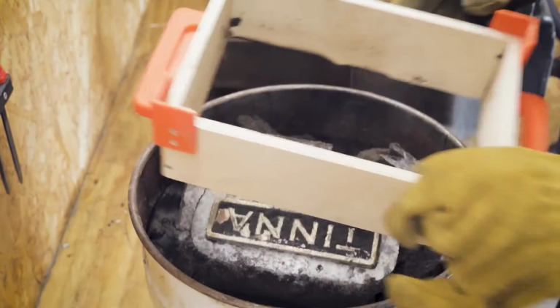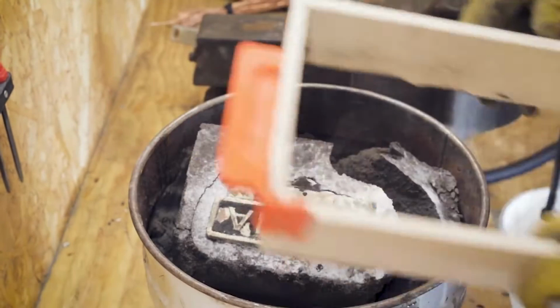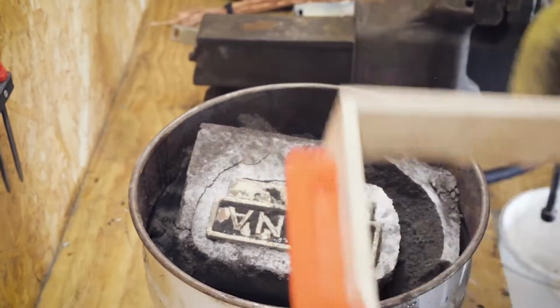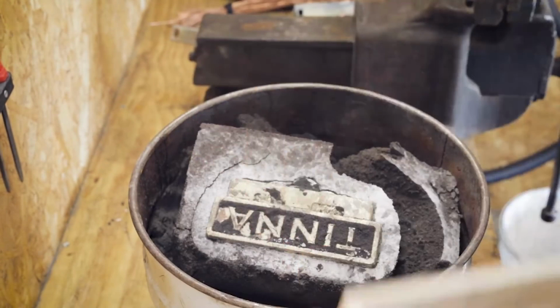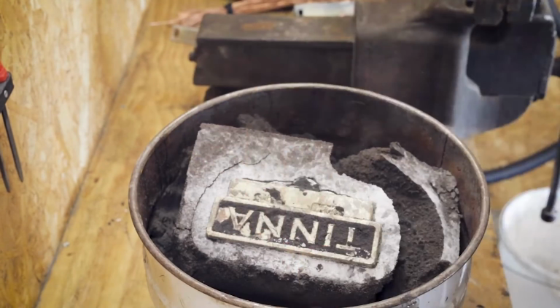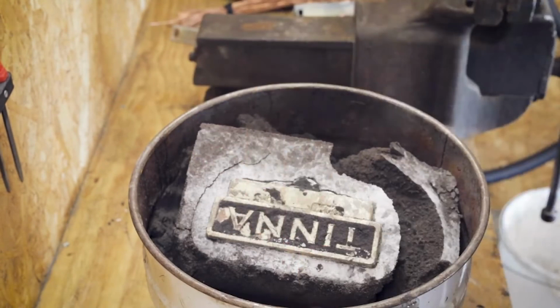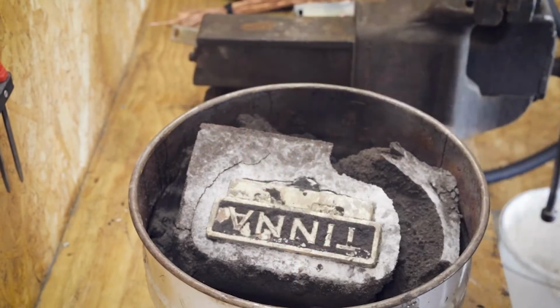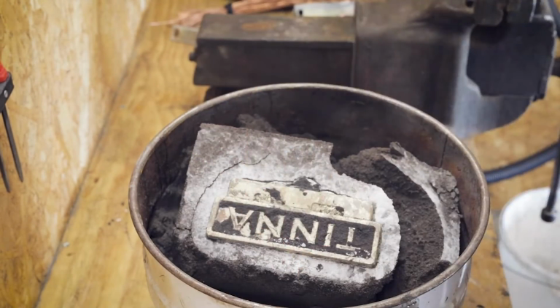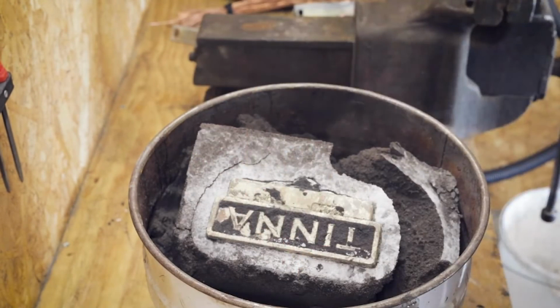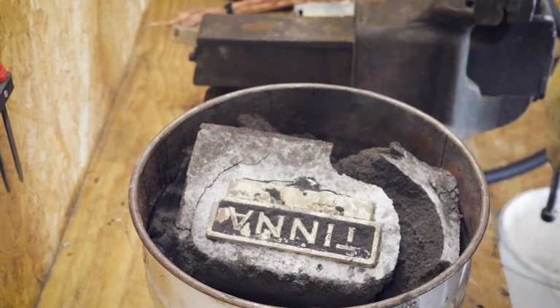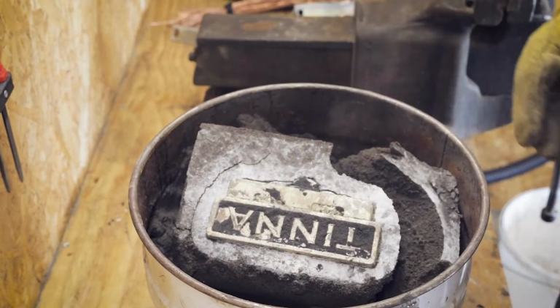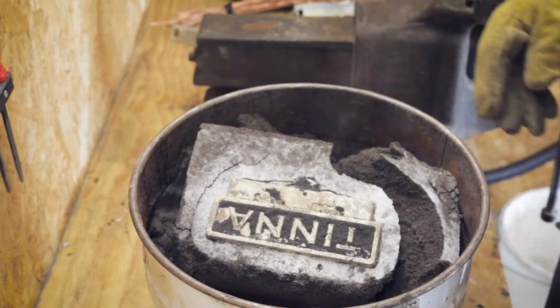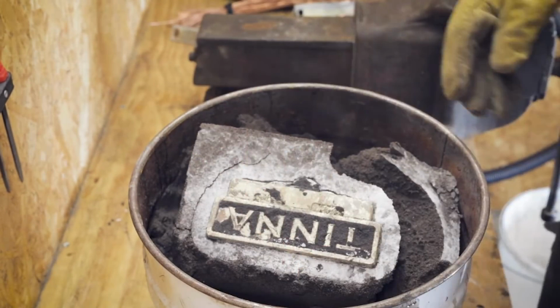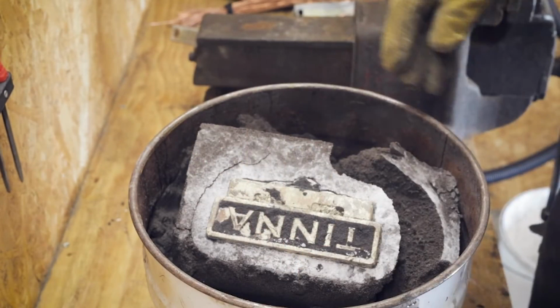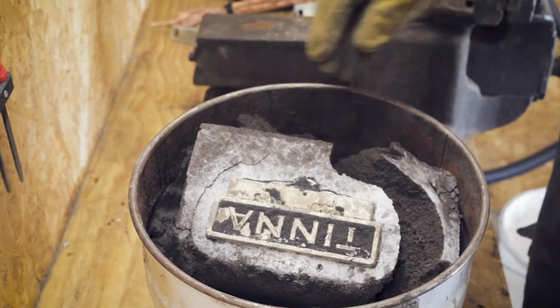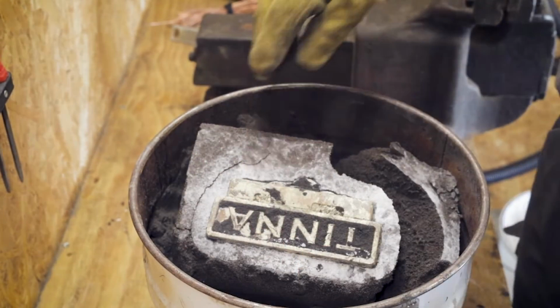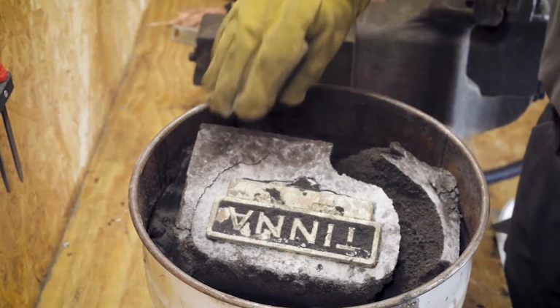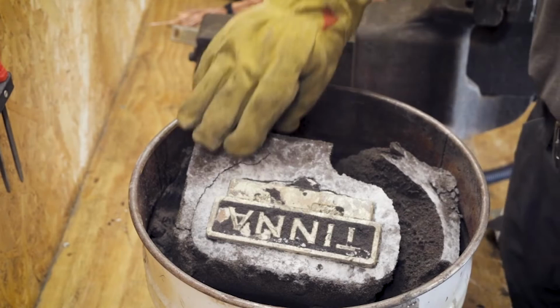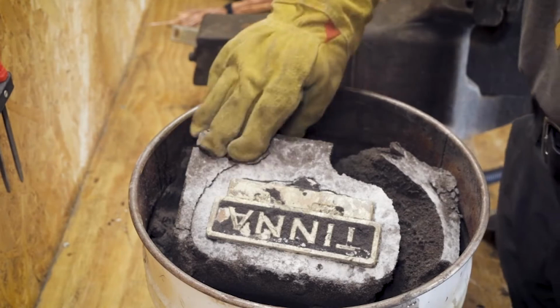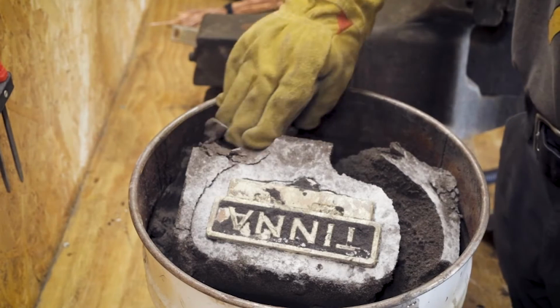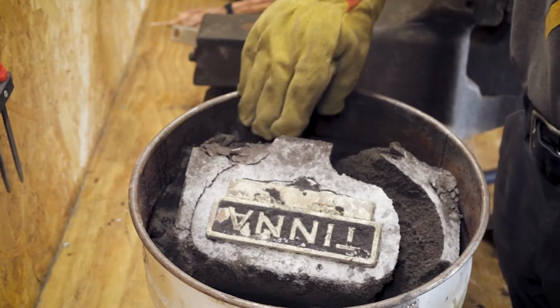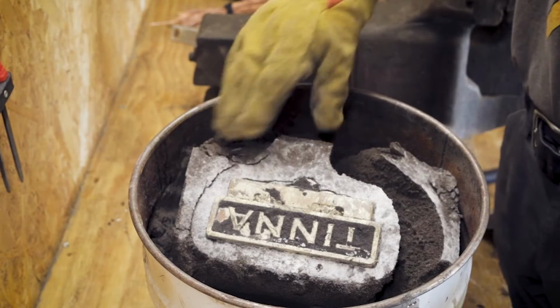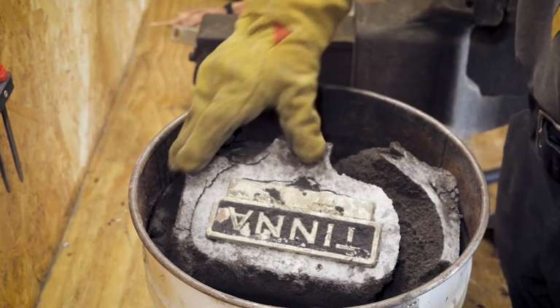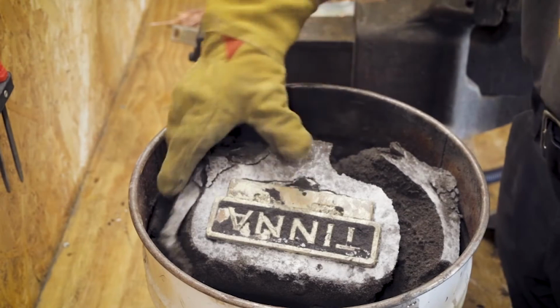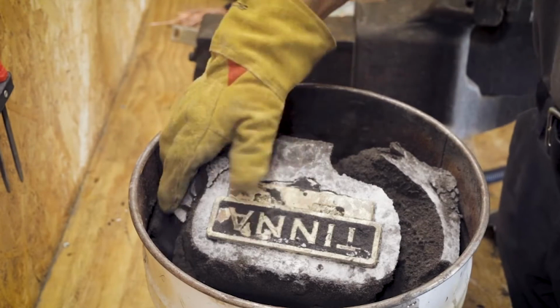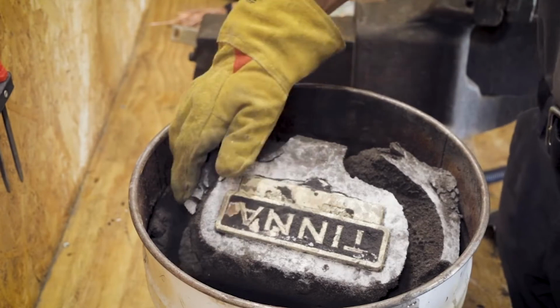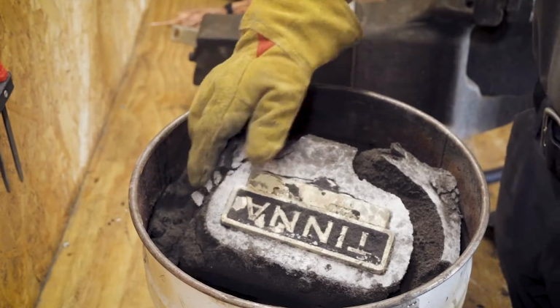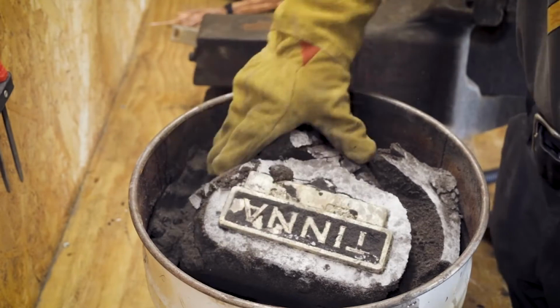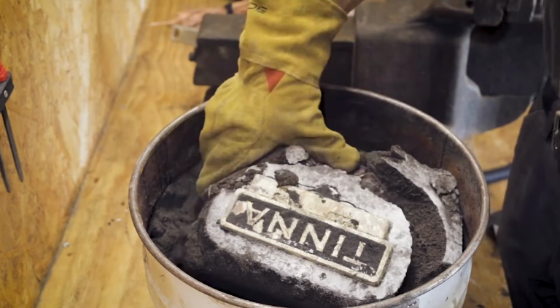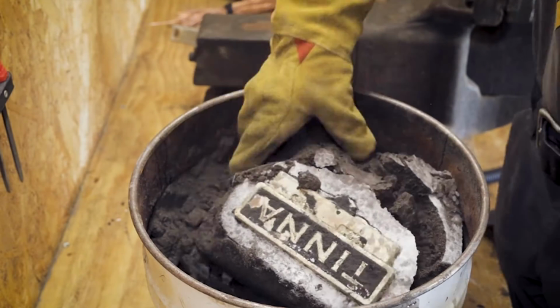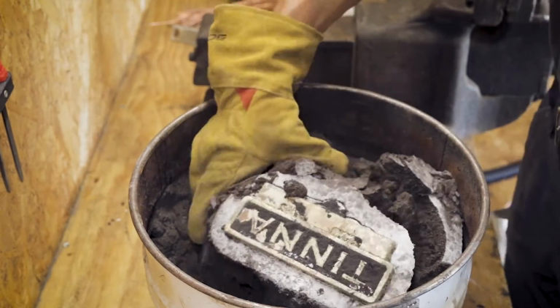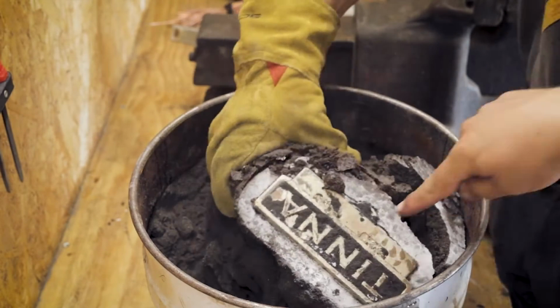It seems like we got a success here, and now it's just a matter of cleaning up the casting.